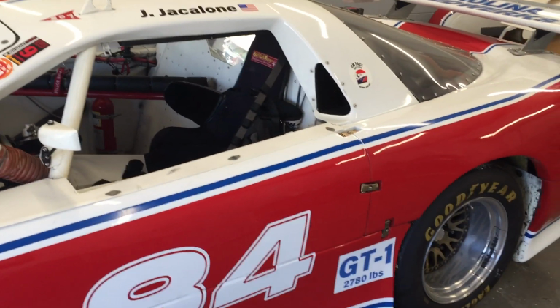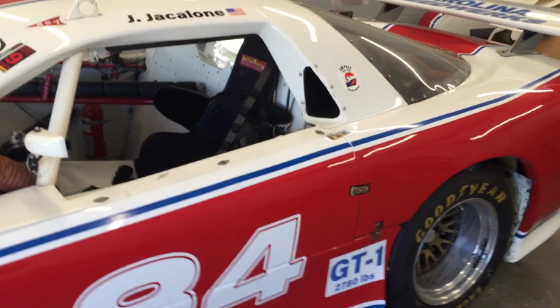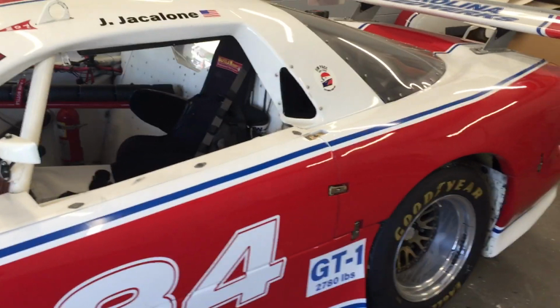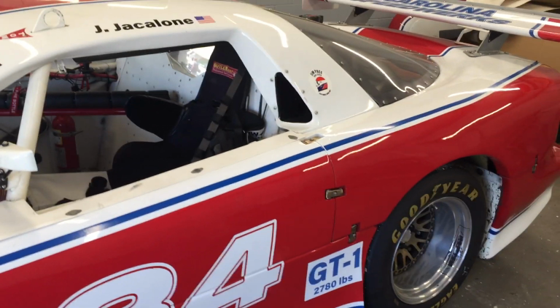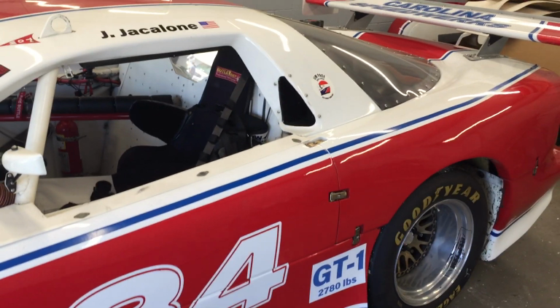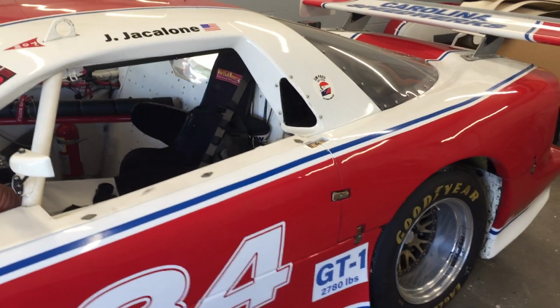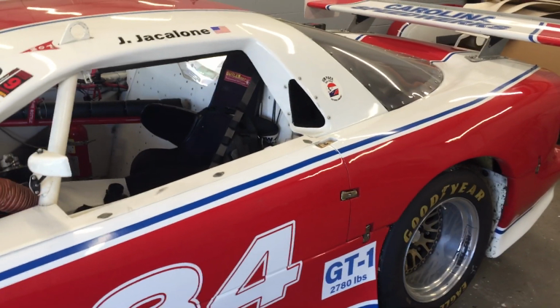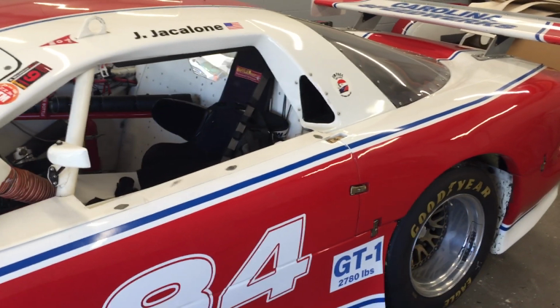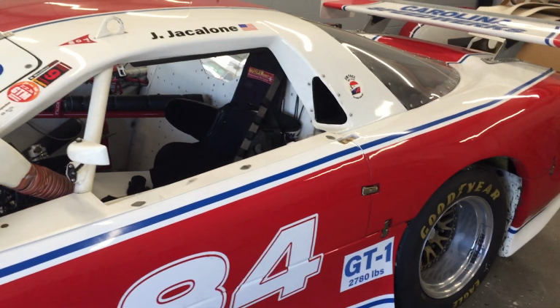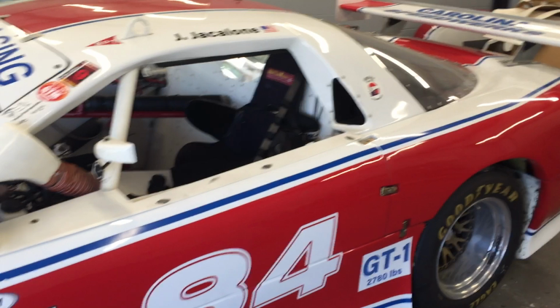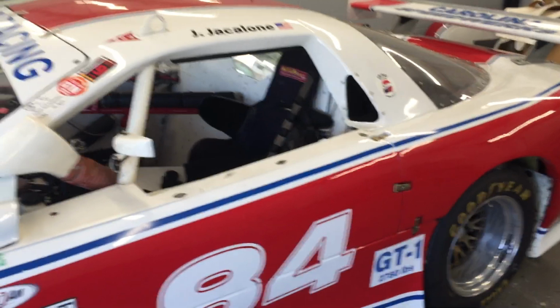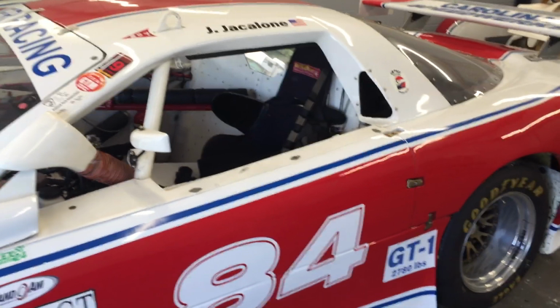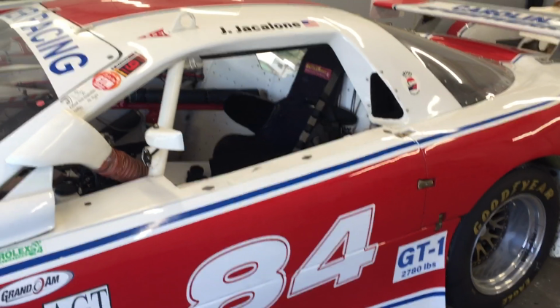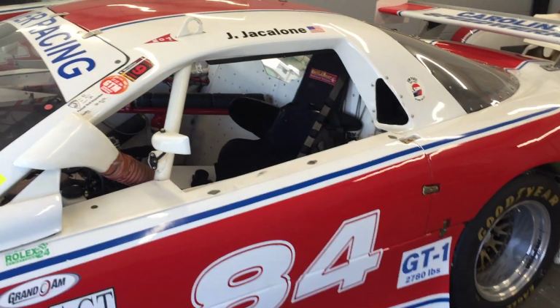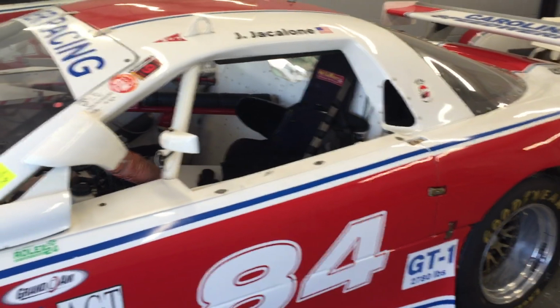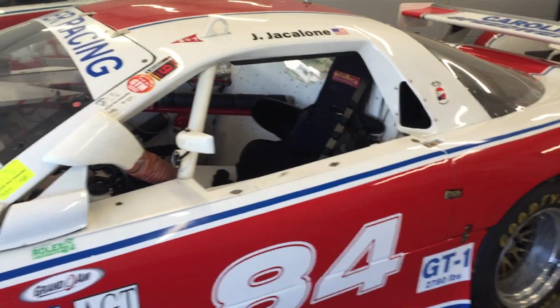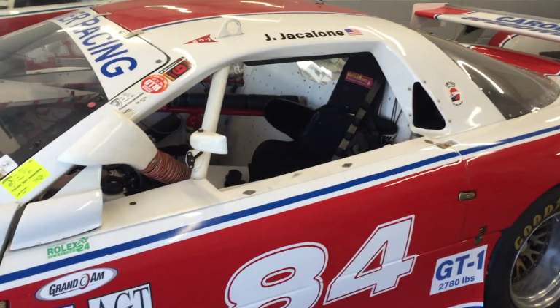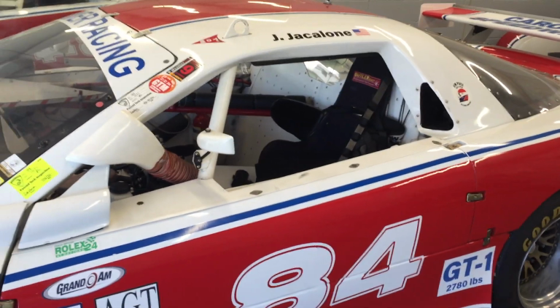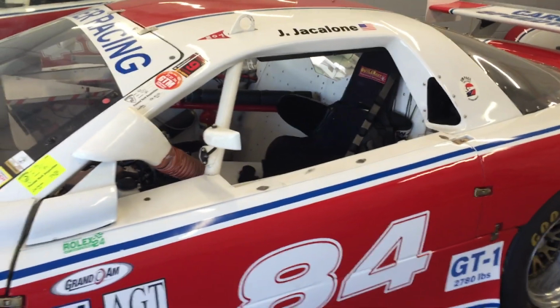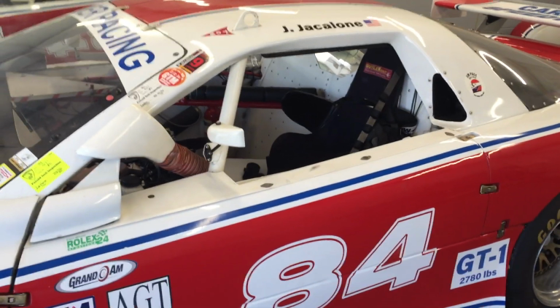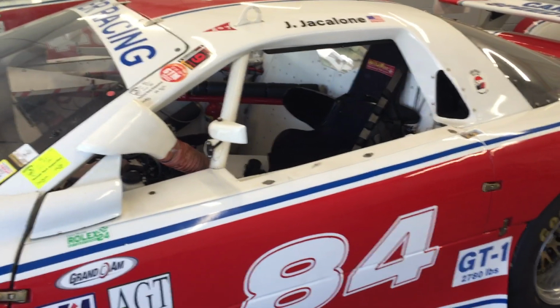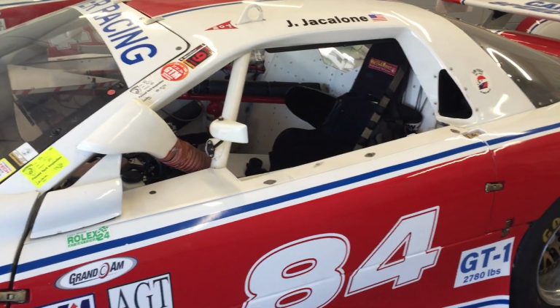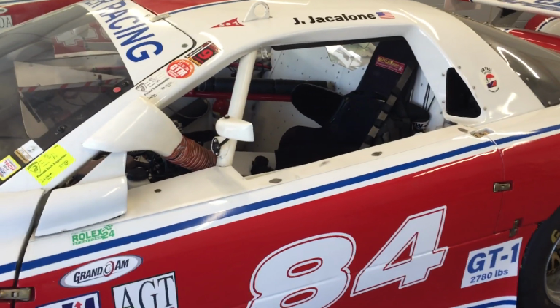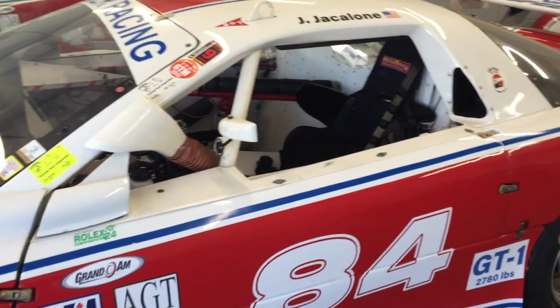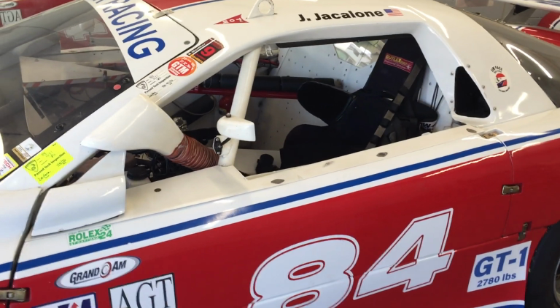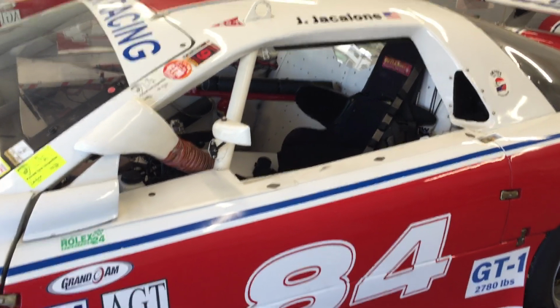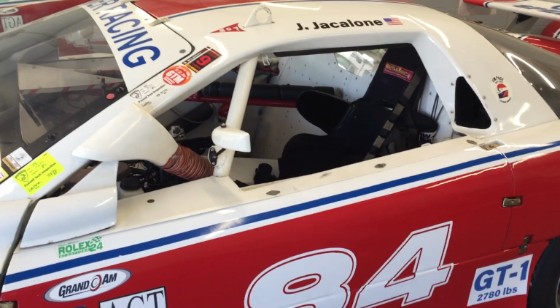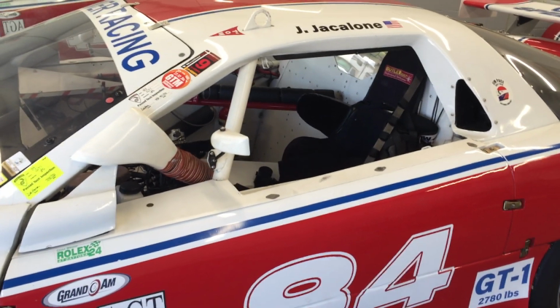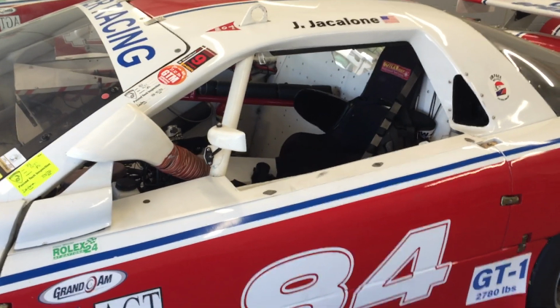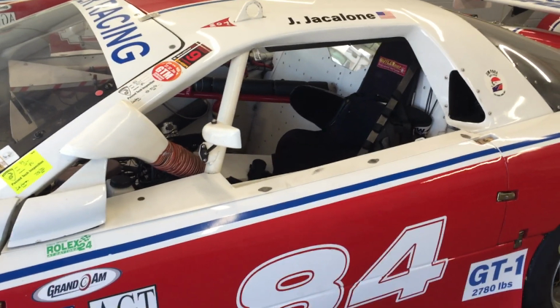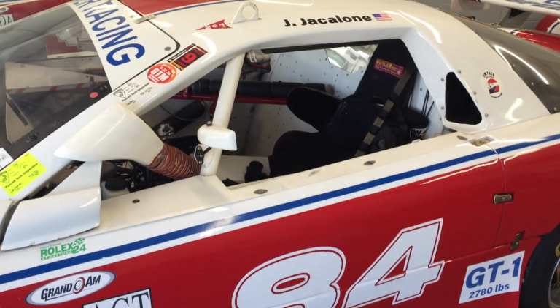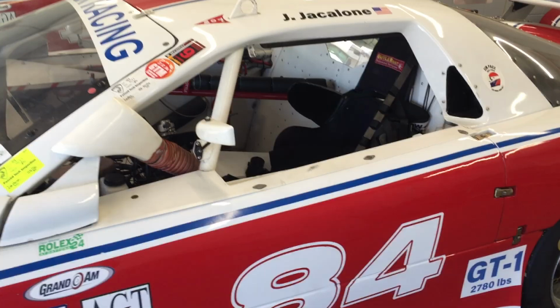So if you're in the market for a race car that has significant race history including winning at Daytona, then I hope you'll consider this one.